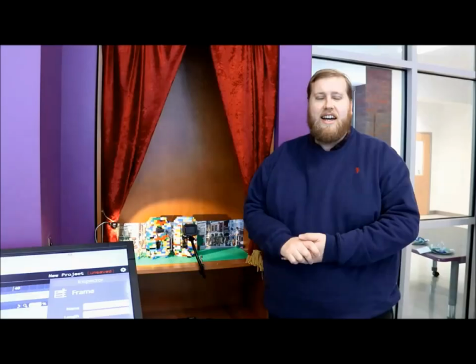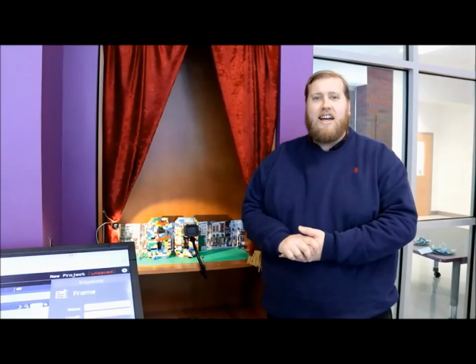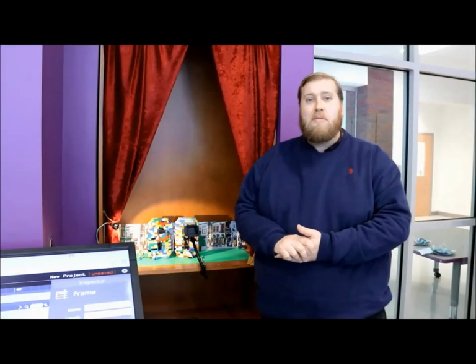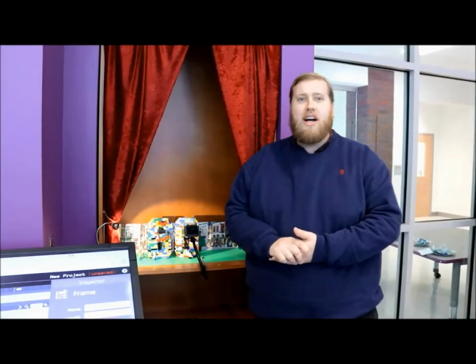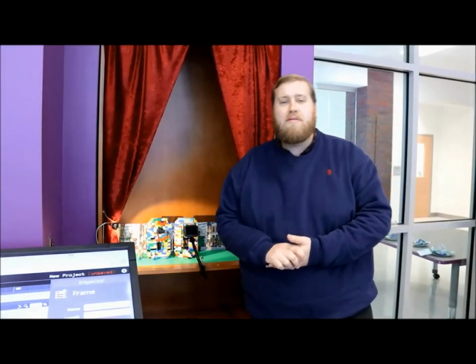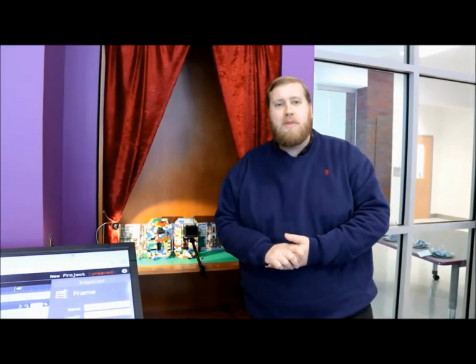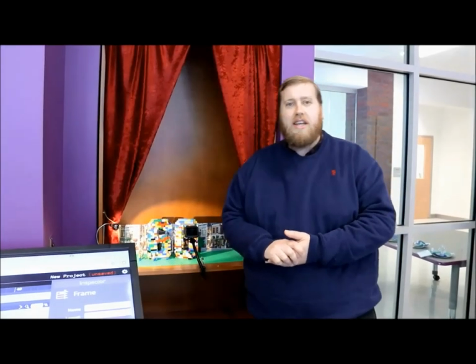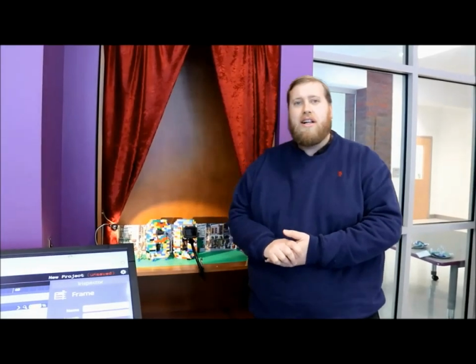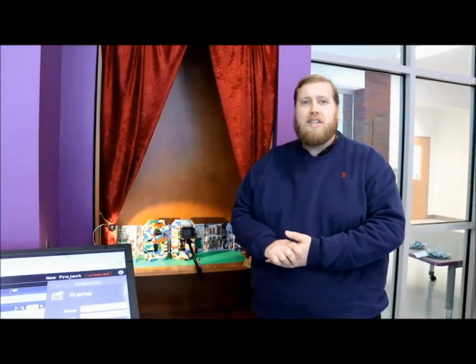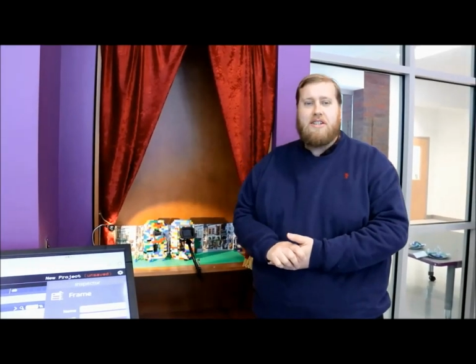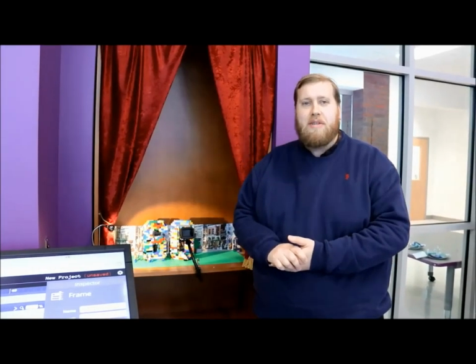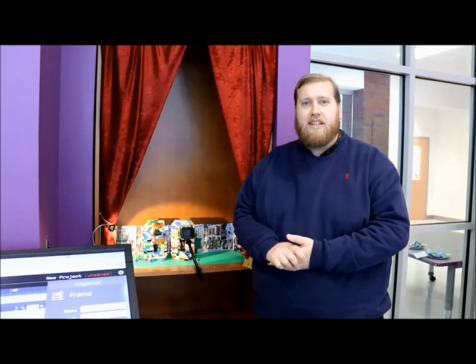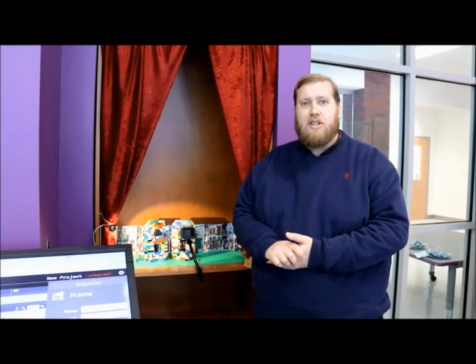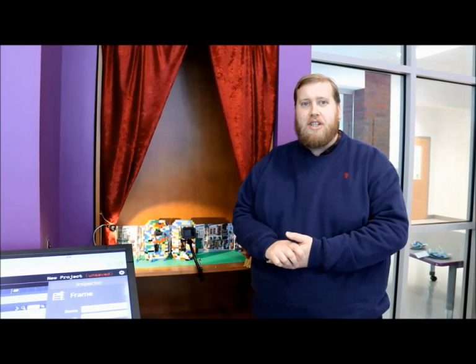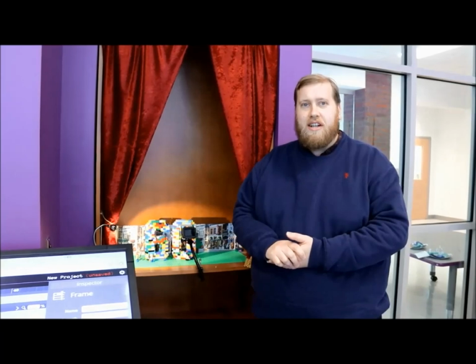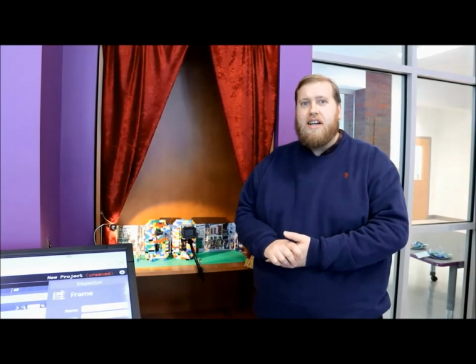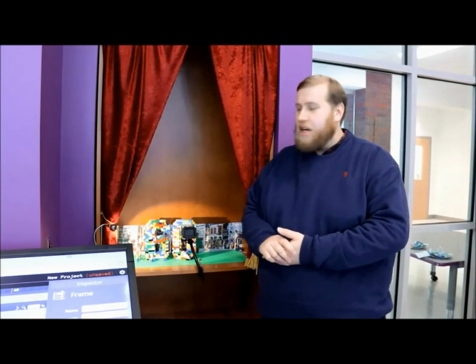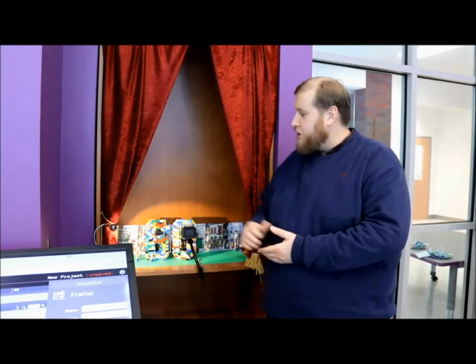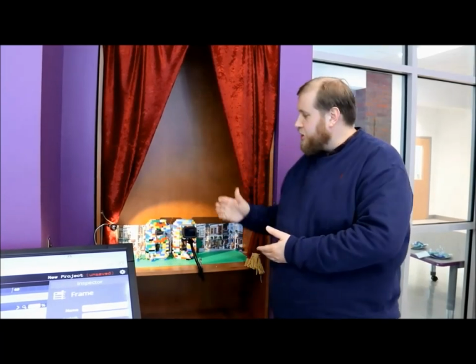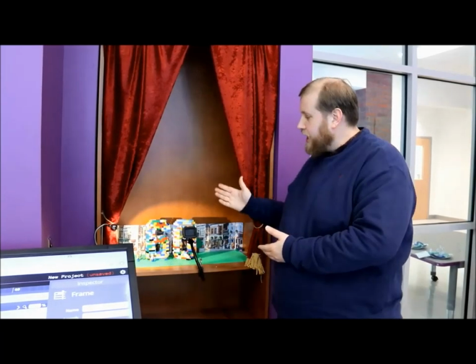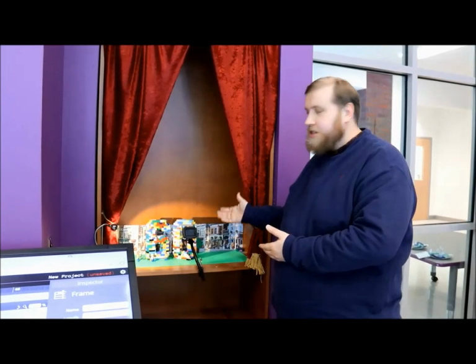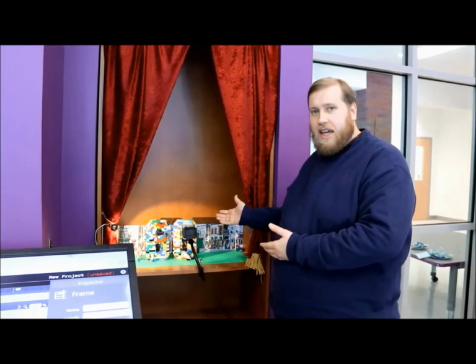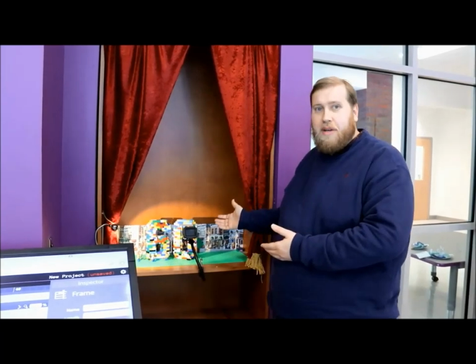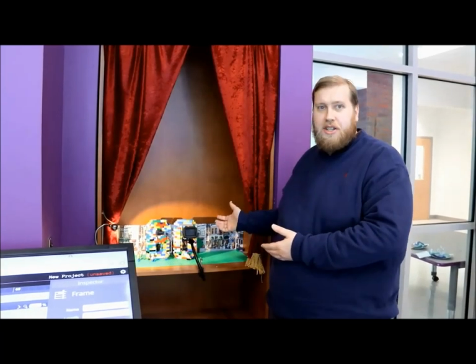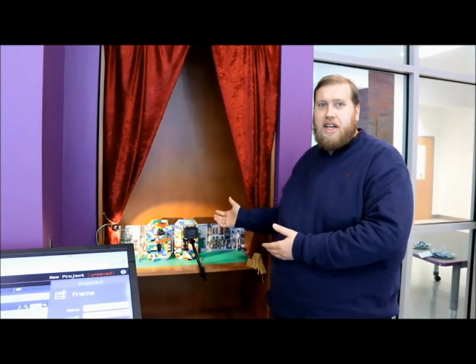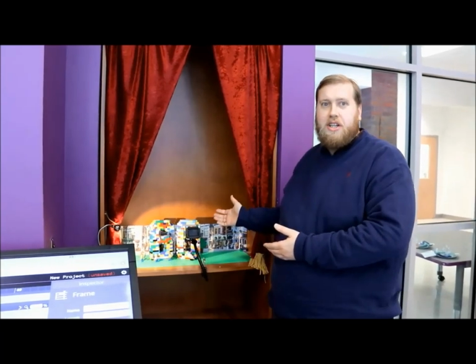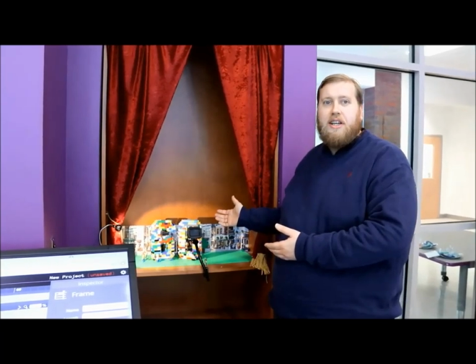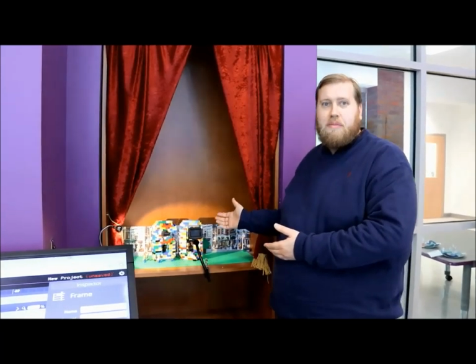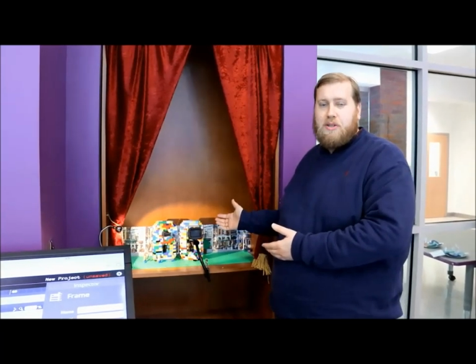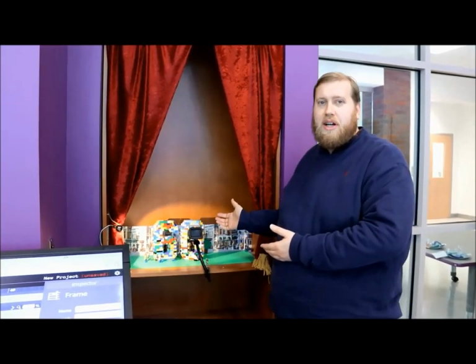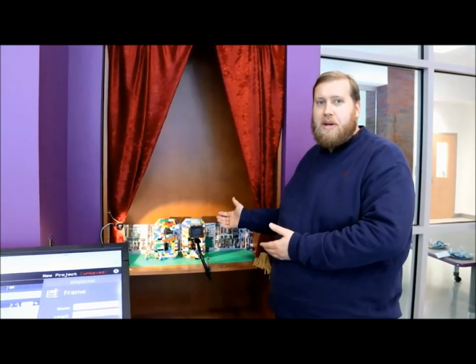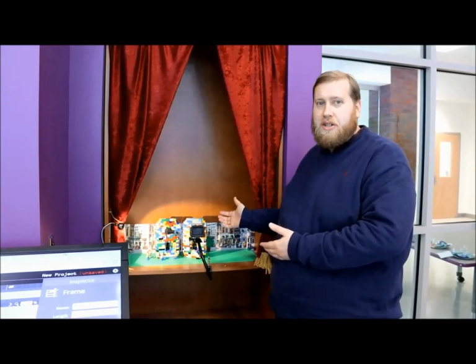I'm John from Carnegie Mellon's Entertainment Technology Center, and I'm here to showcase the animation station here at Montour Elementary.